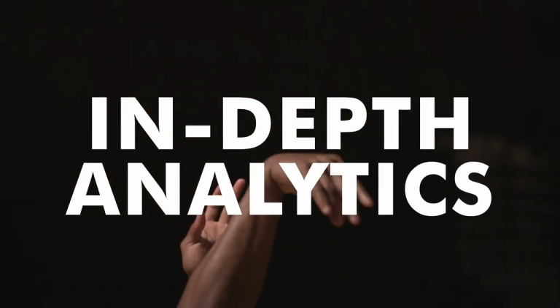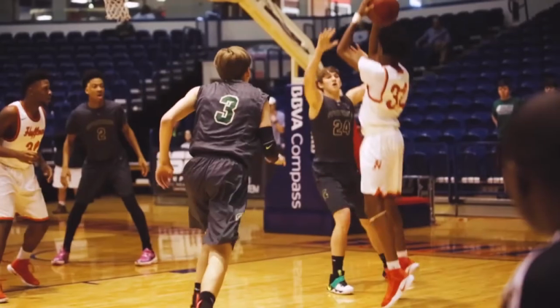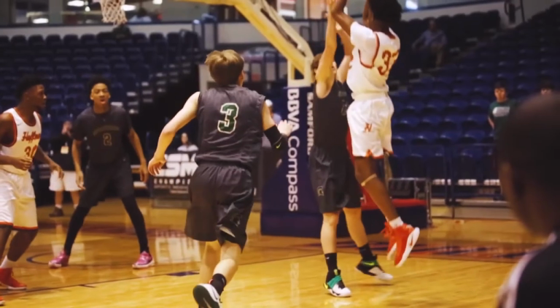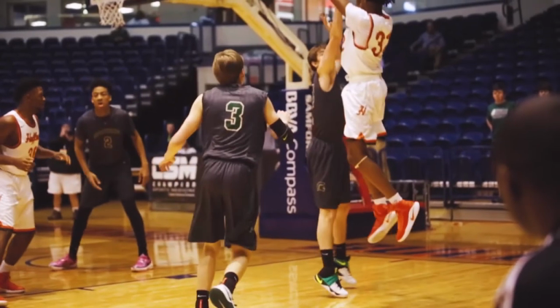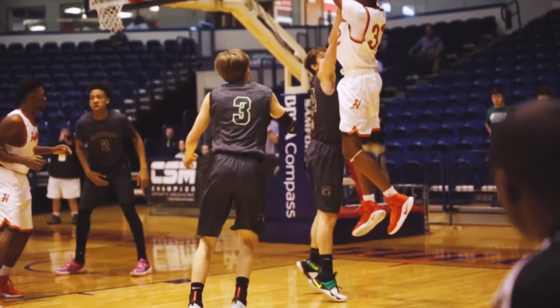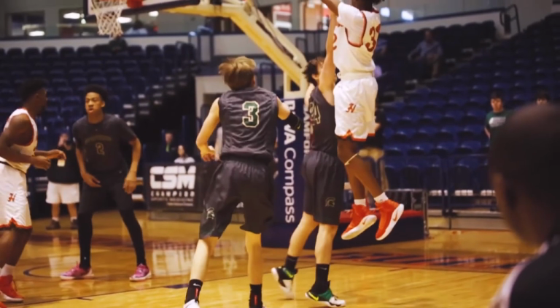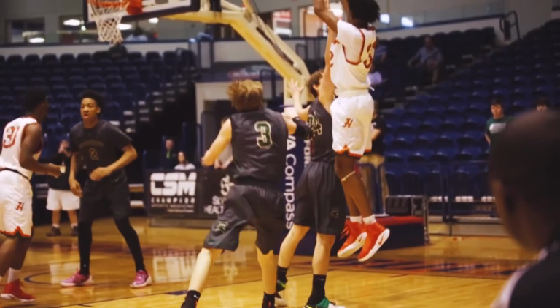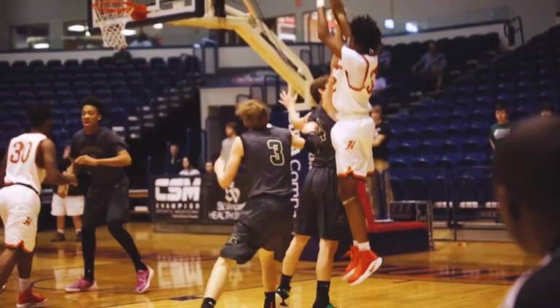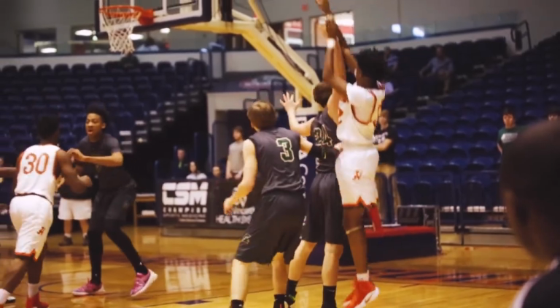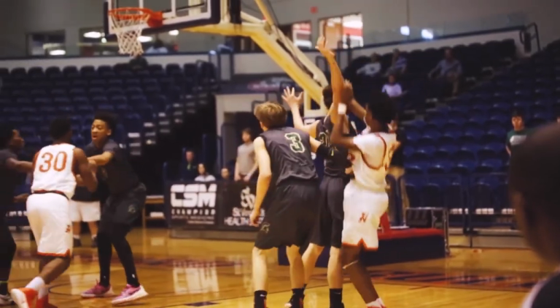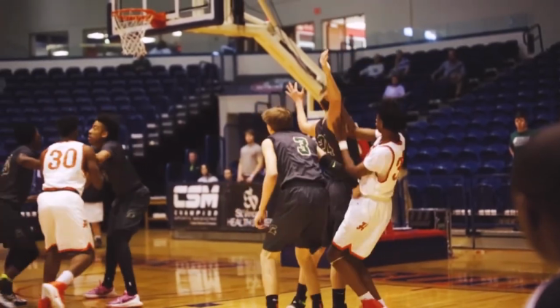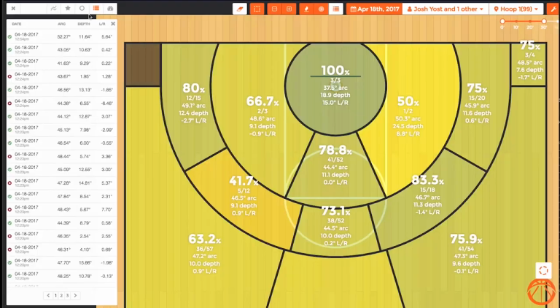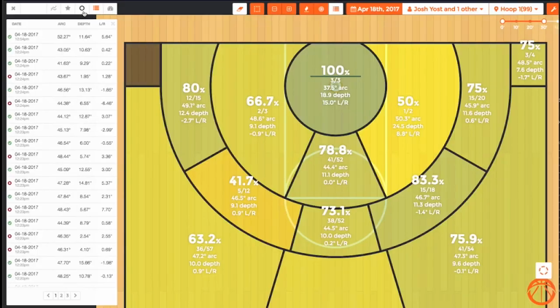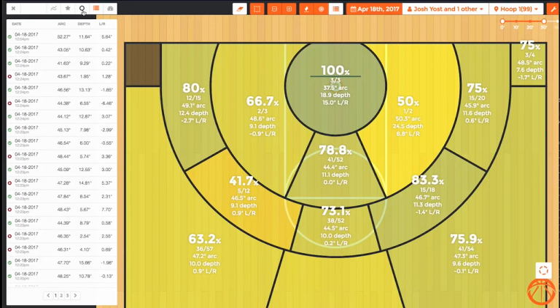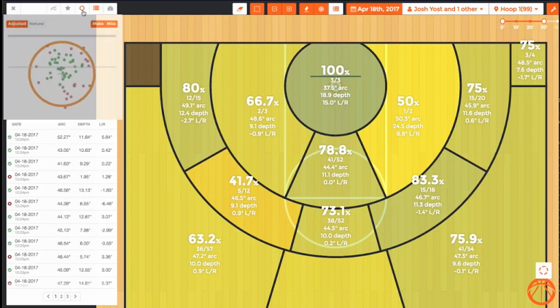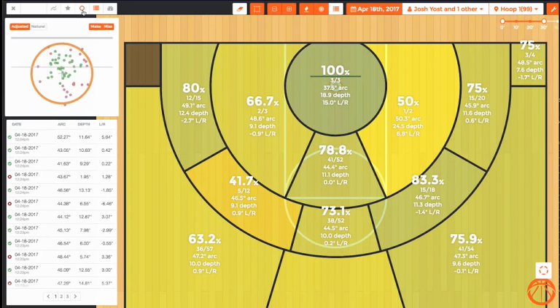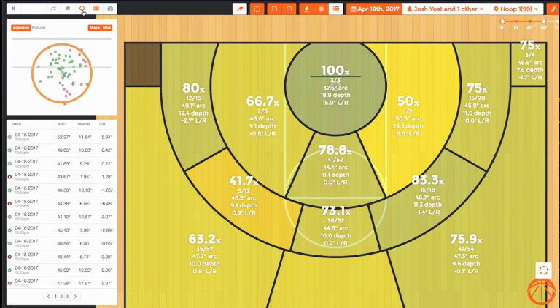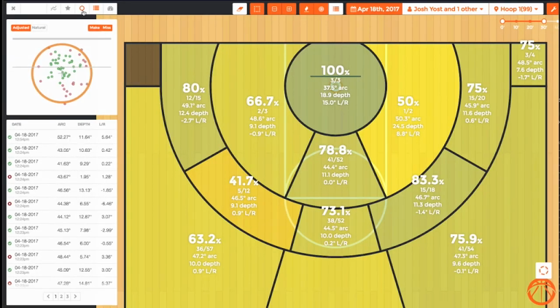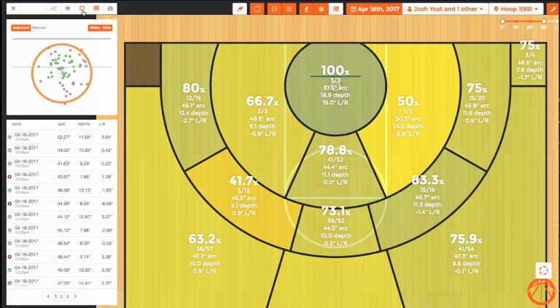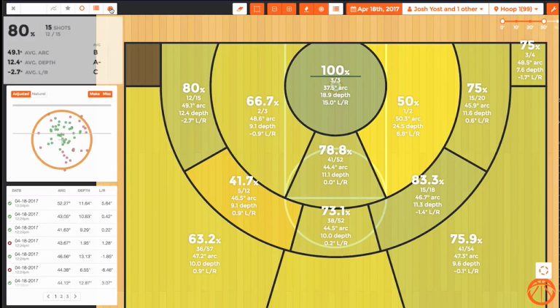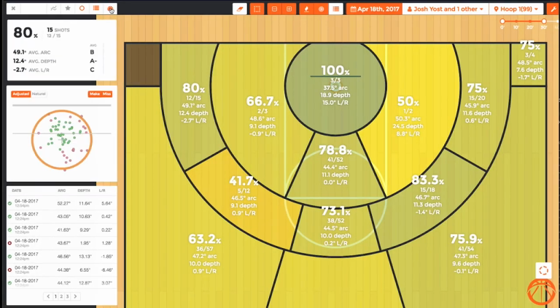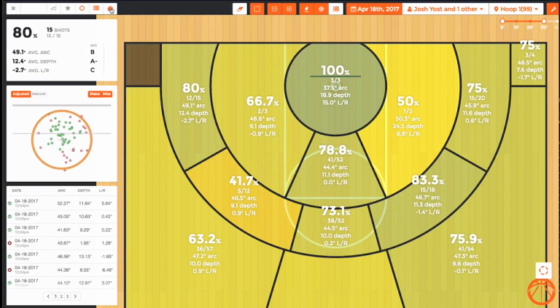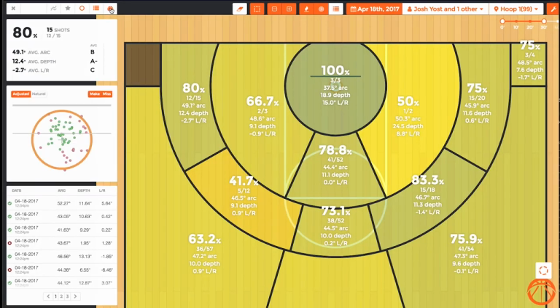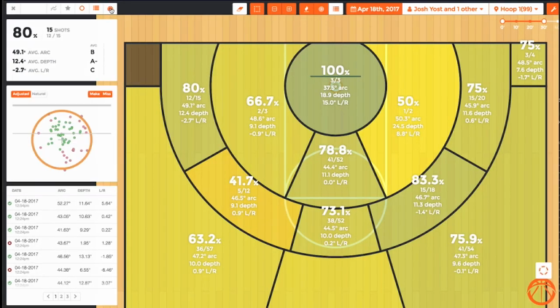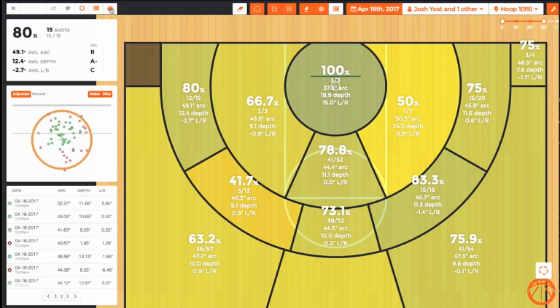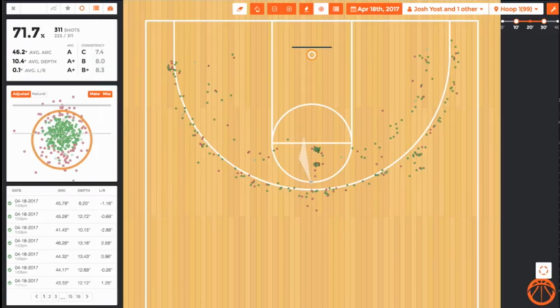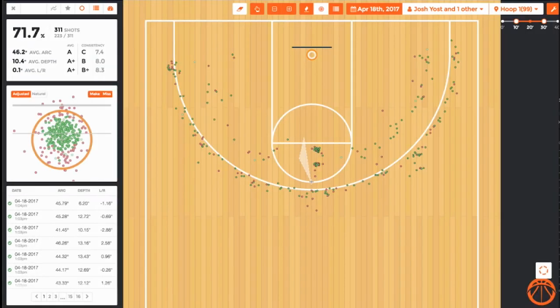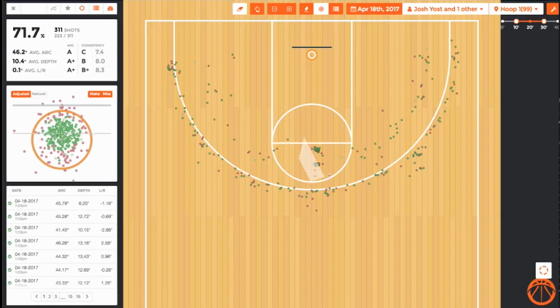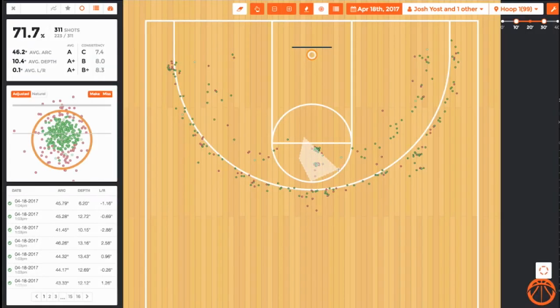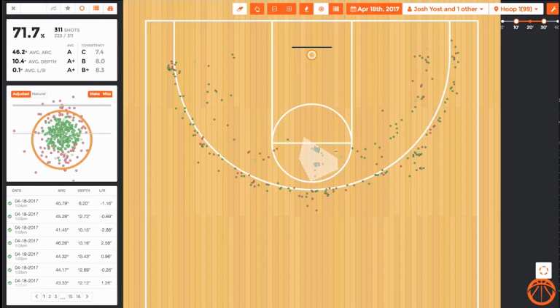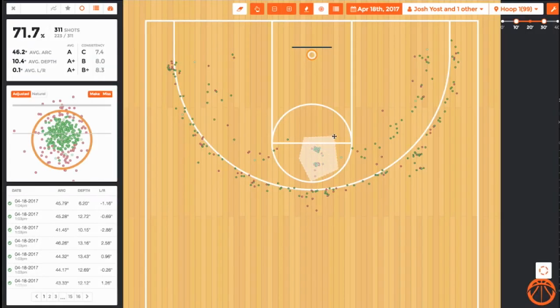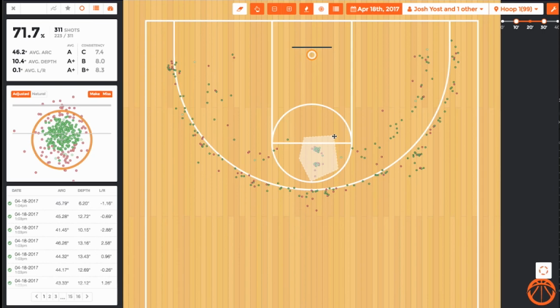Because NOAA tracks every shot during games, scrimmages, and workouts, coaches and players can access a new depth of data.